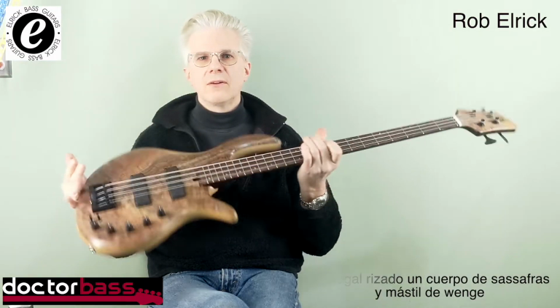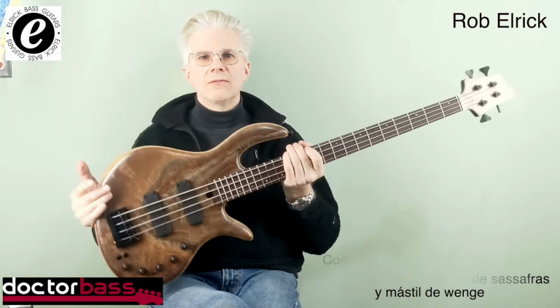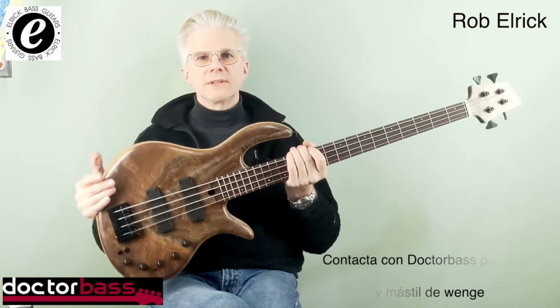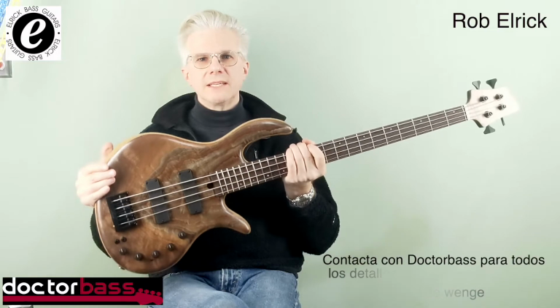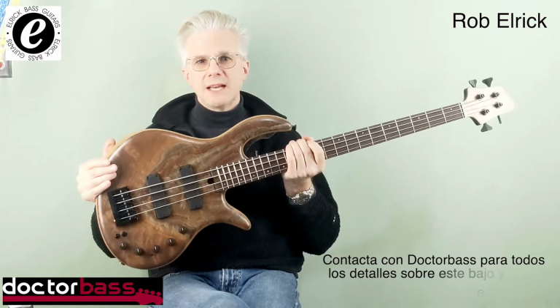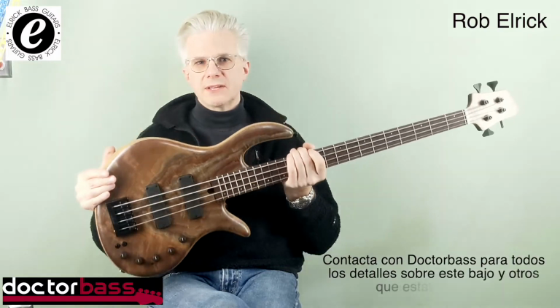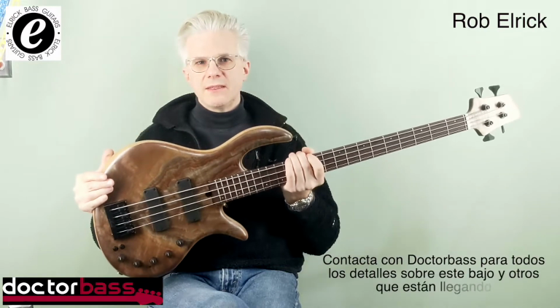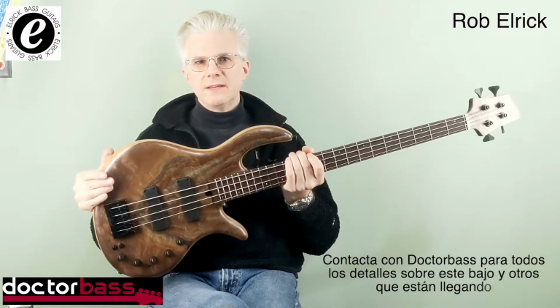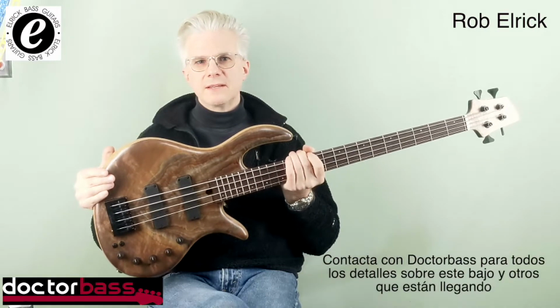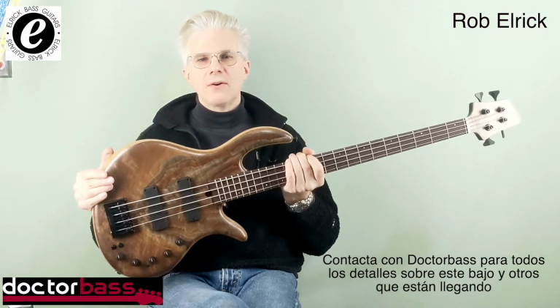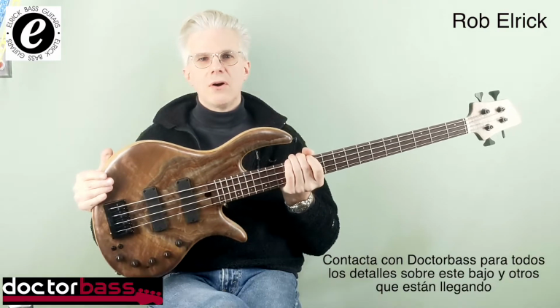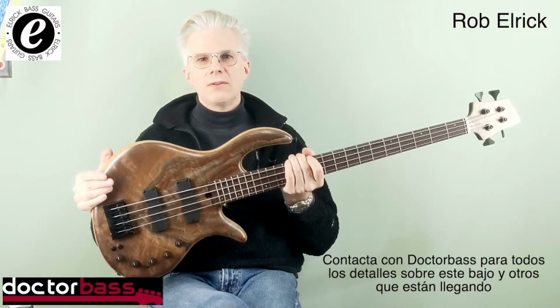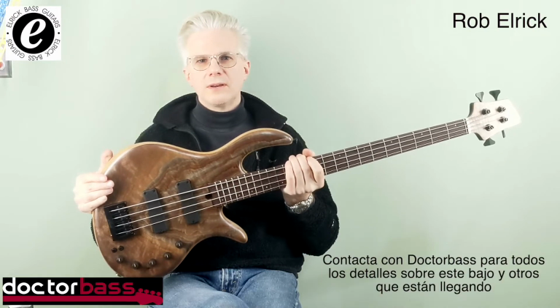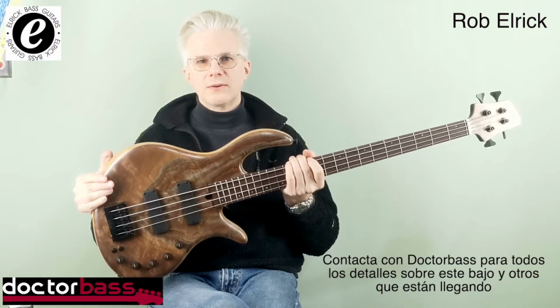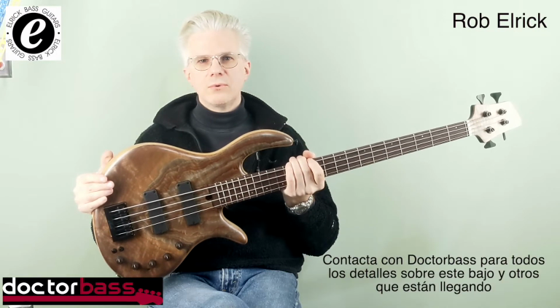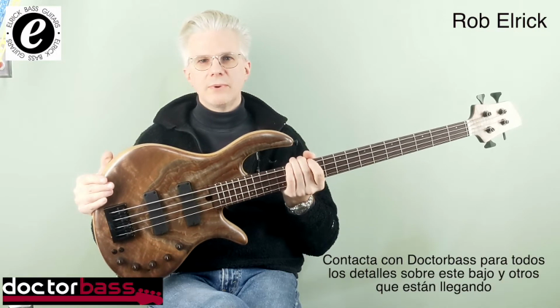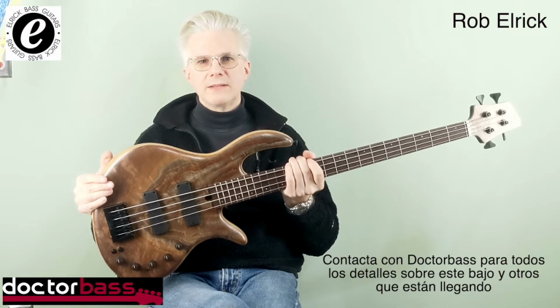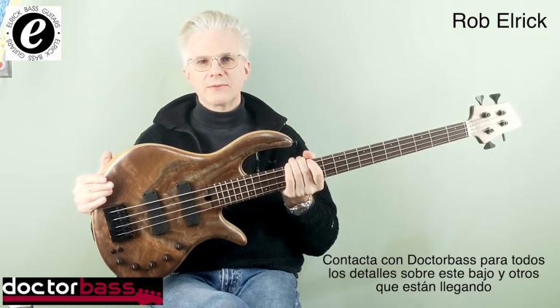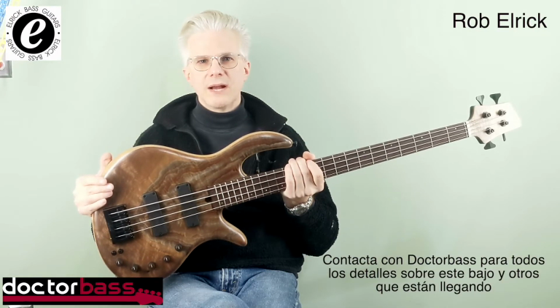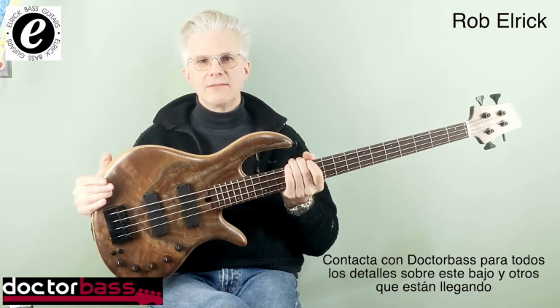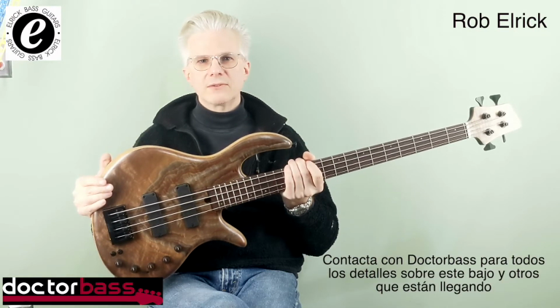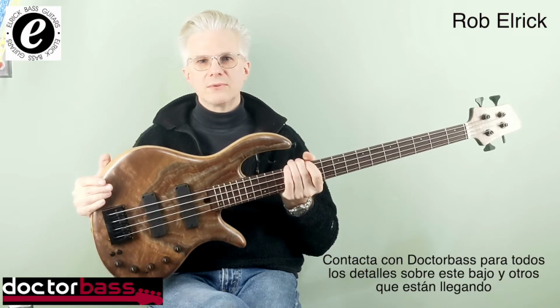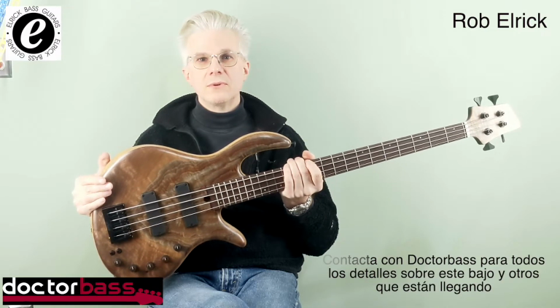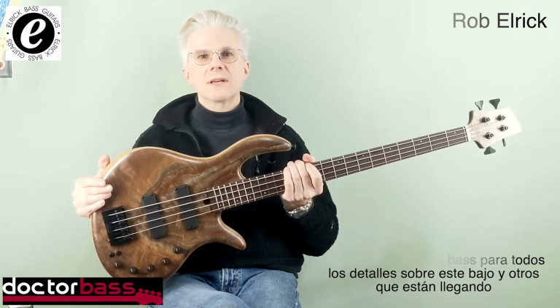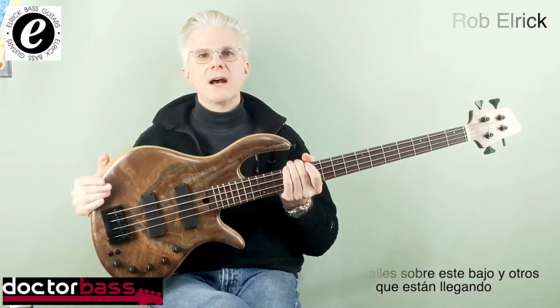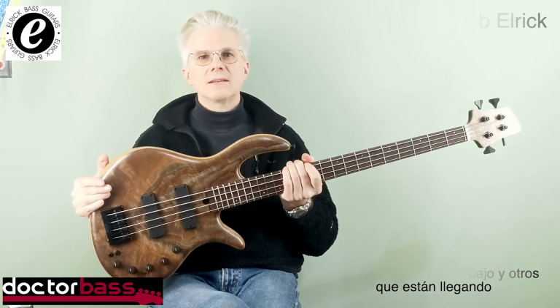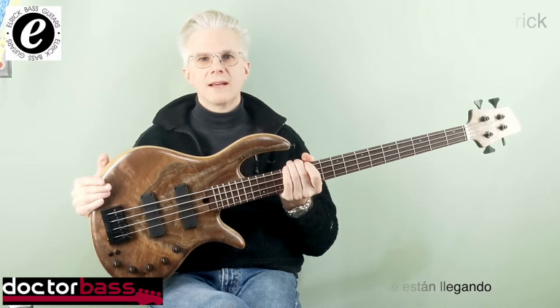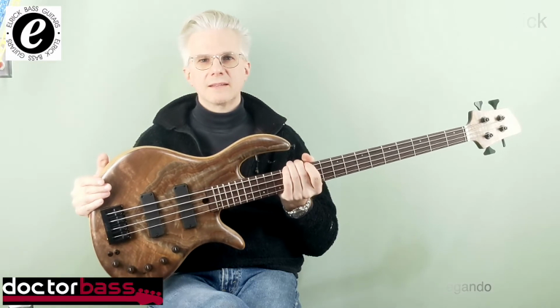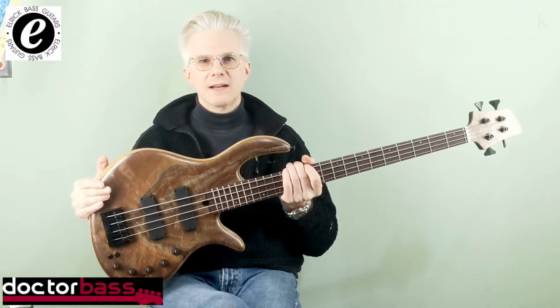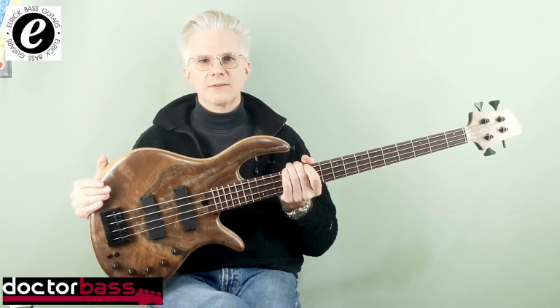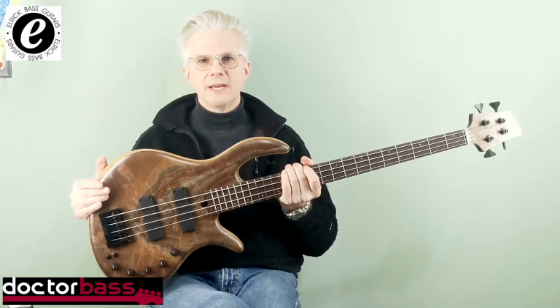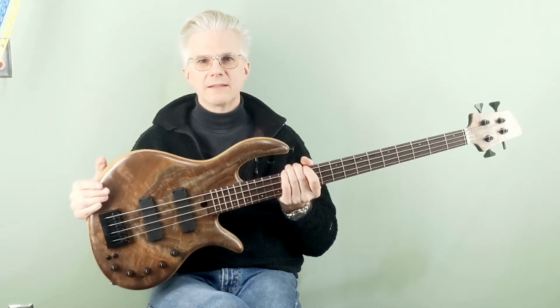For the details on this and all the other cool basses arriving soon, contact Dr. Bass.